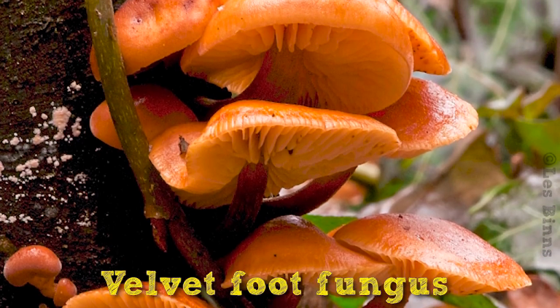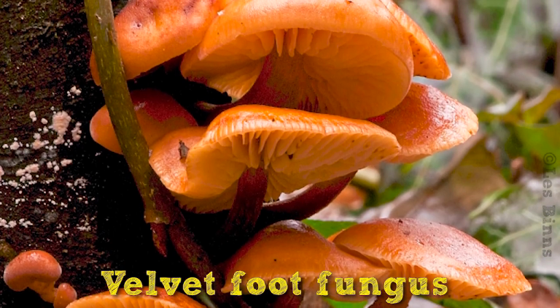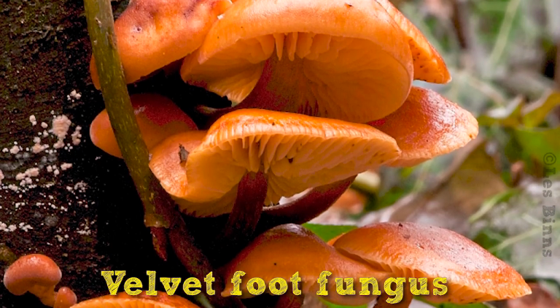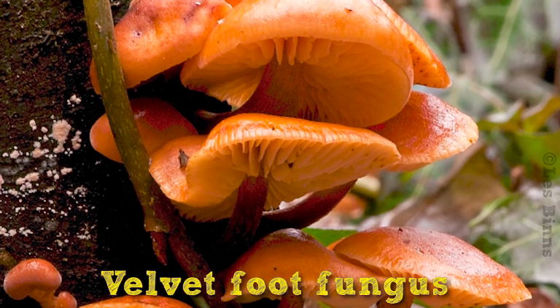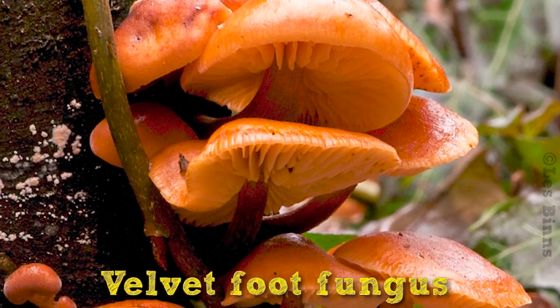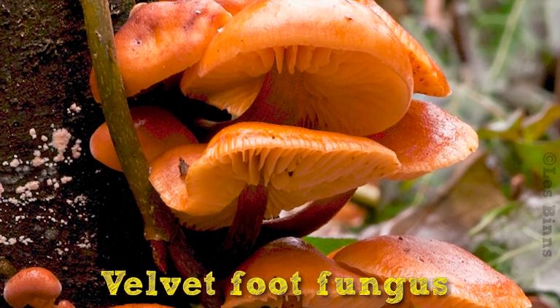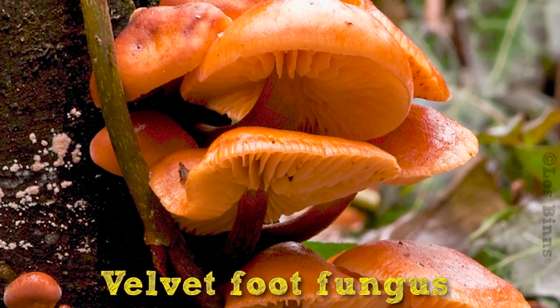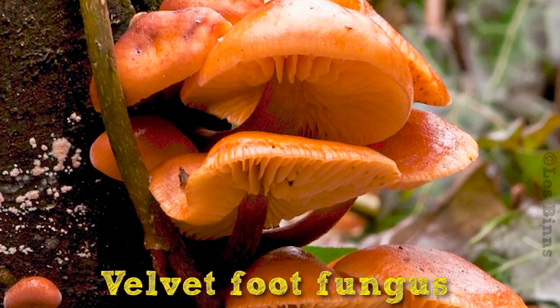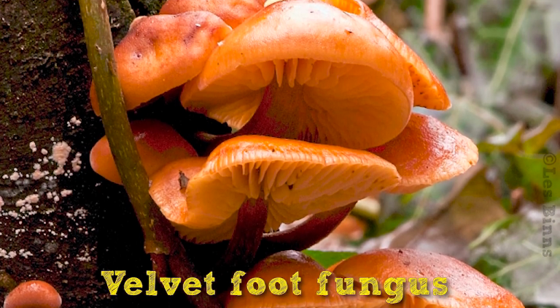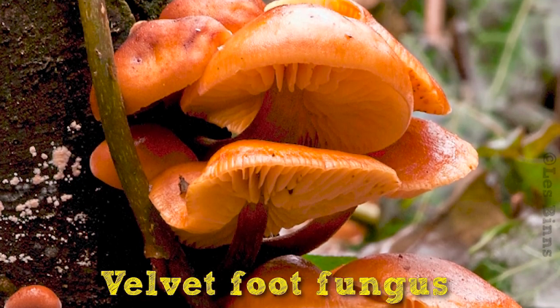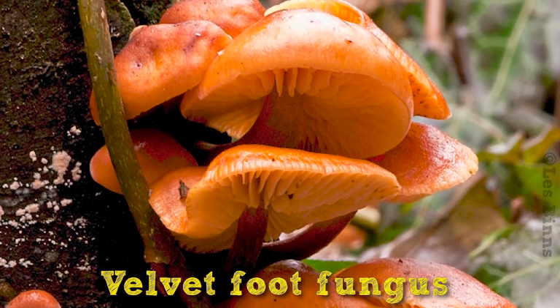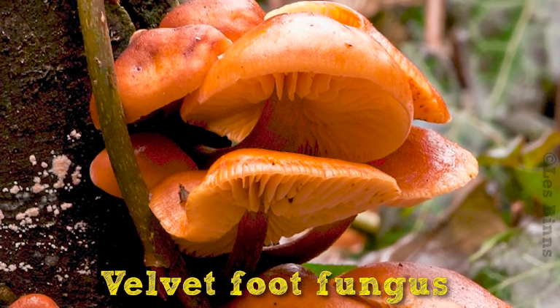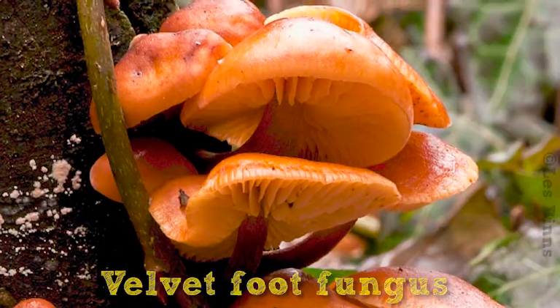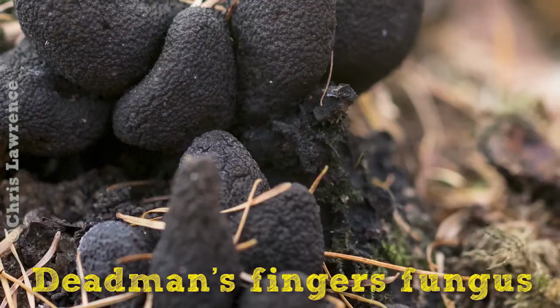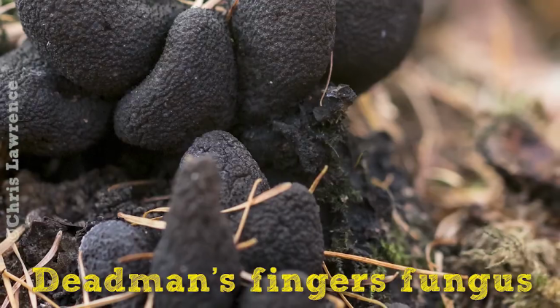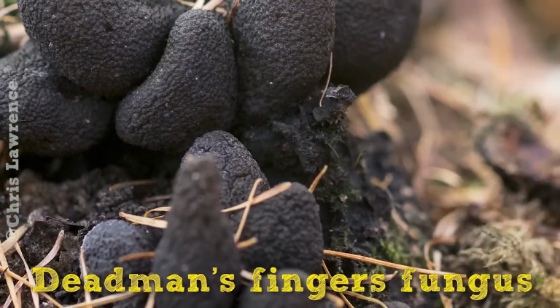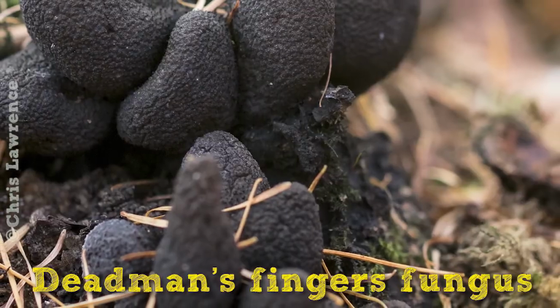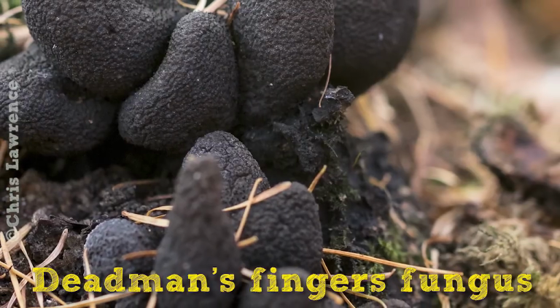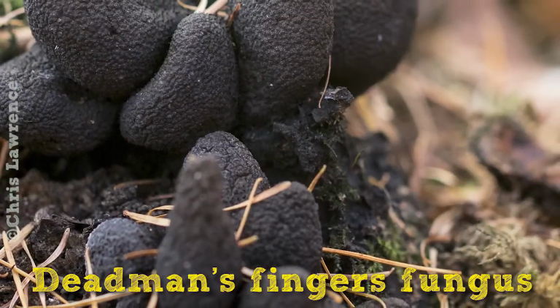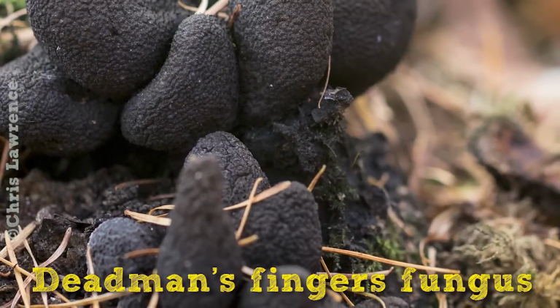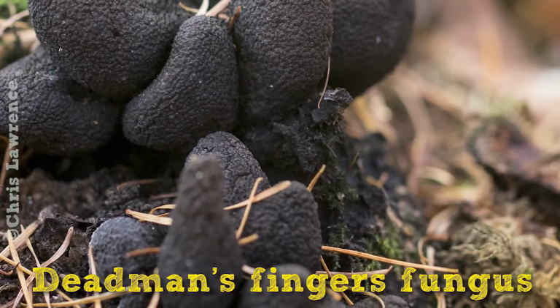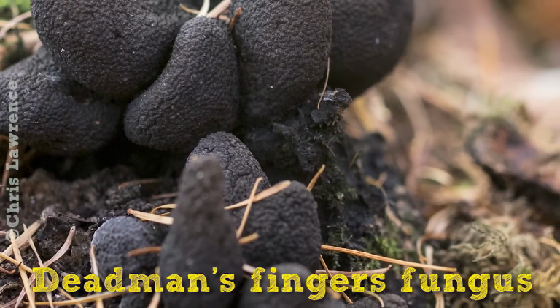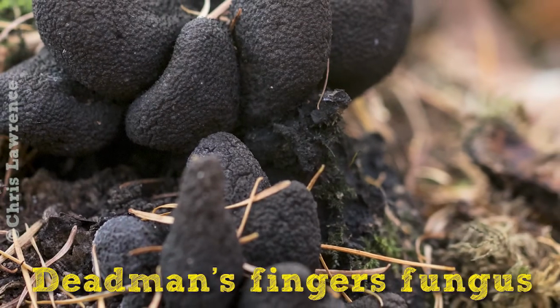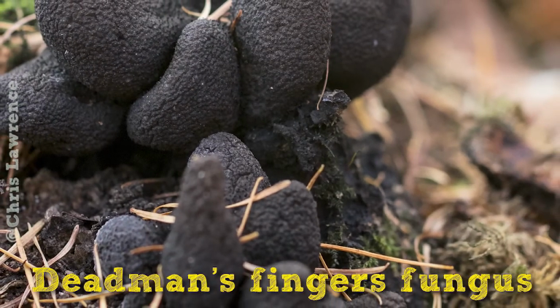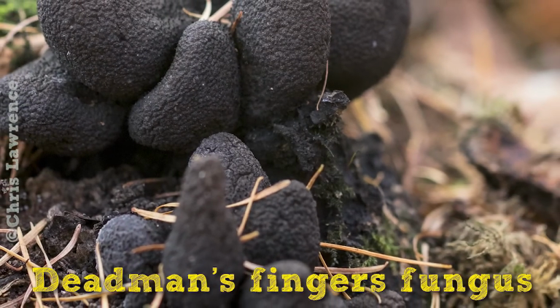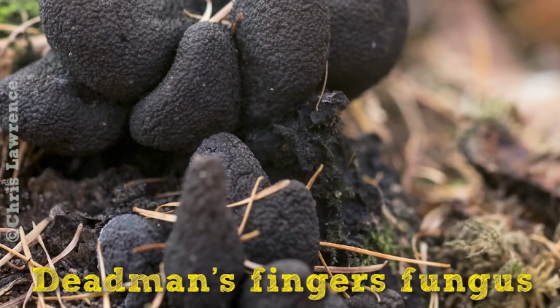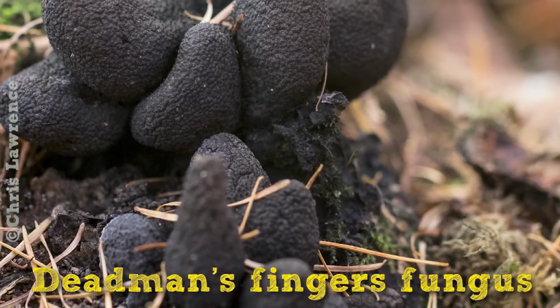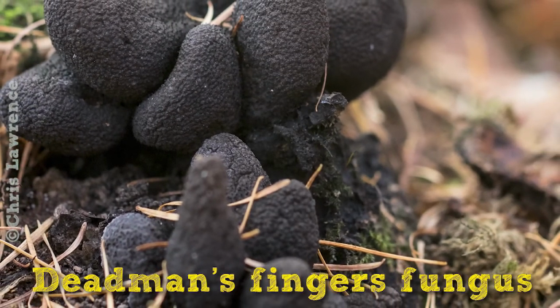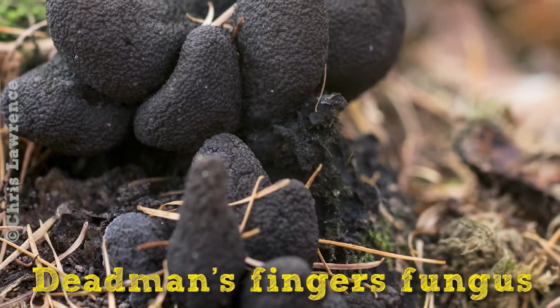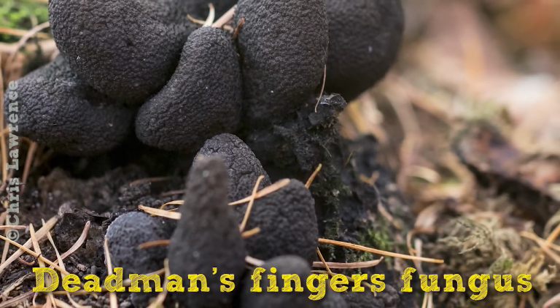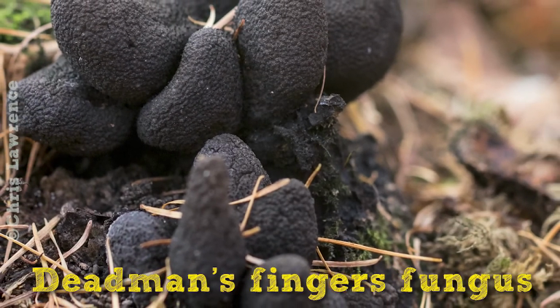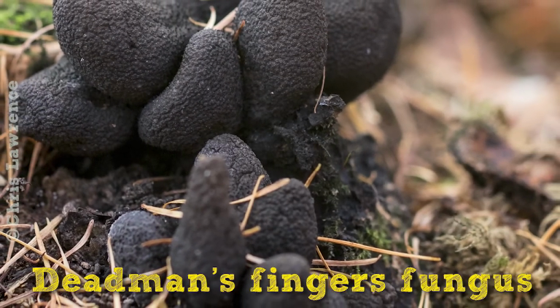There are loads of different types of fungi which feed on other materials such as dead or decaying trees and wood.